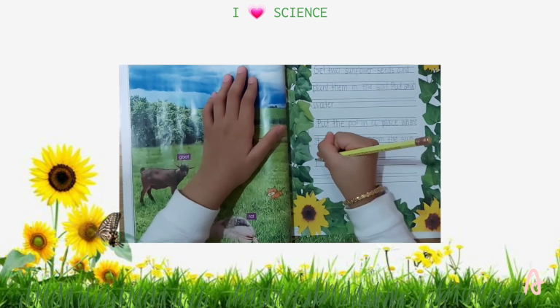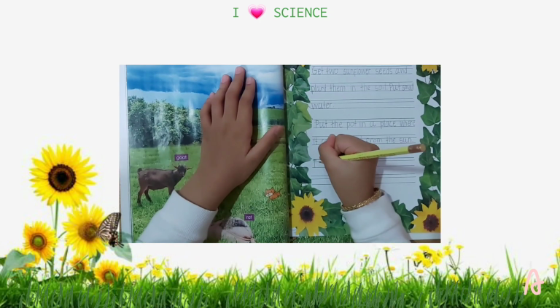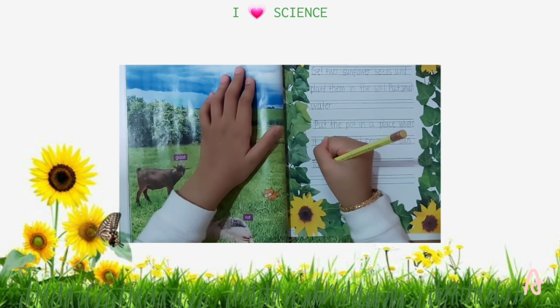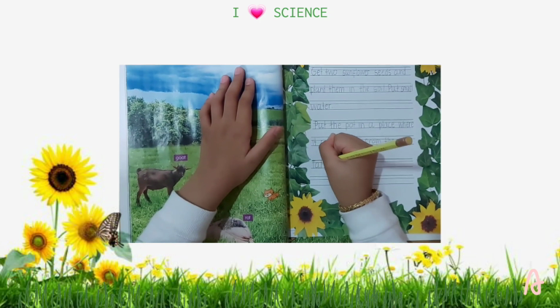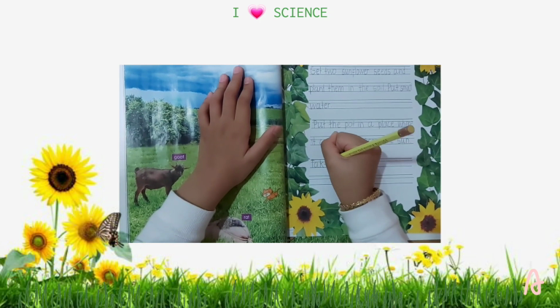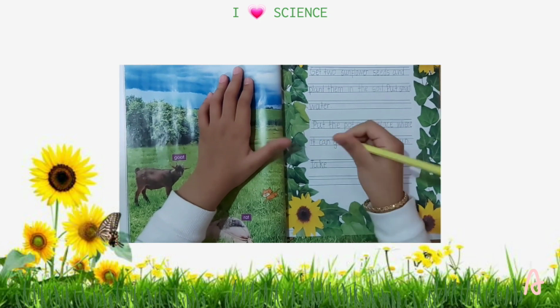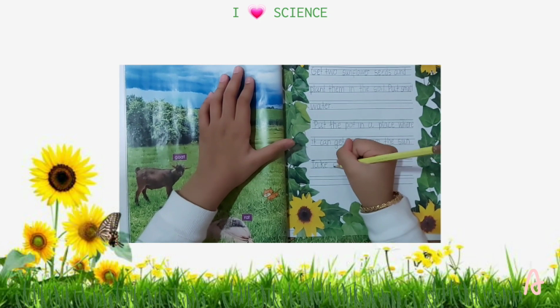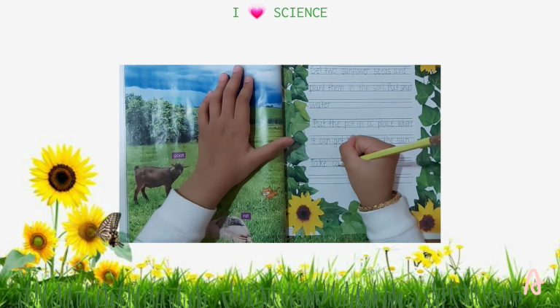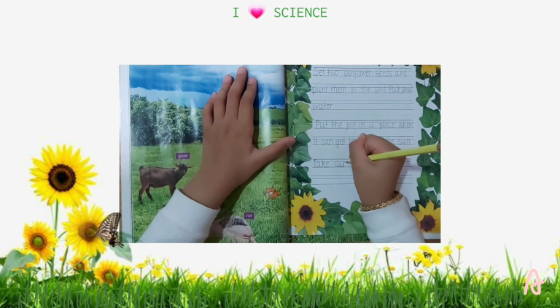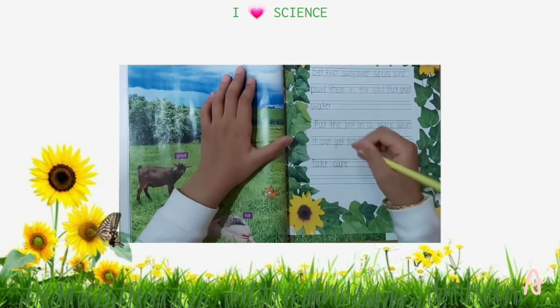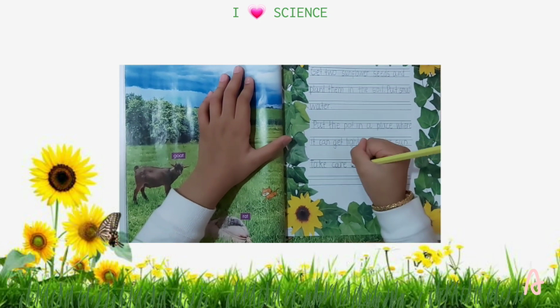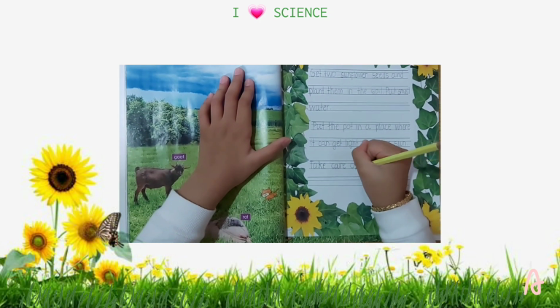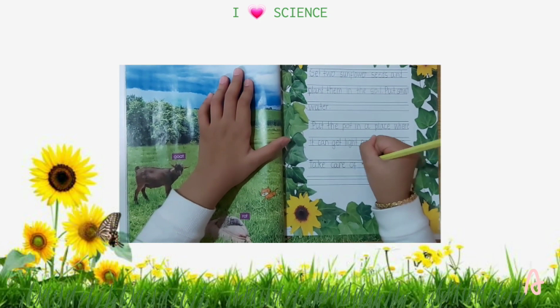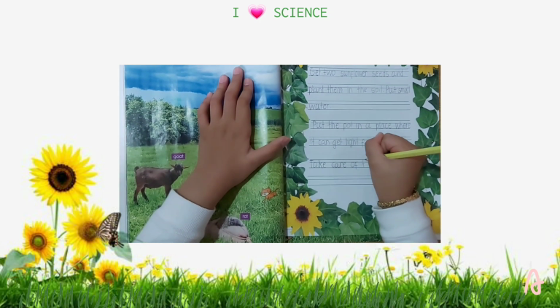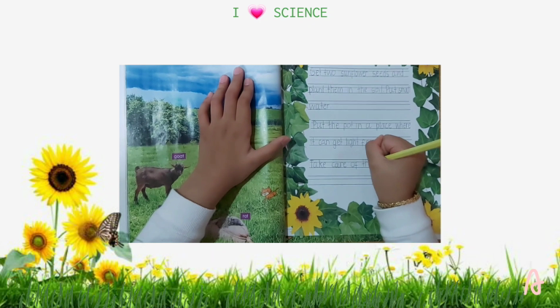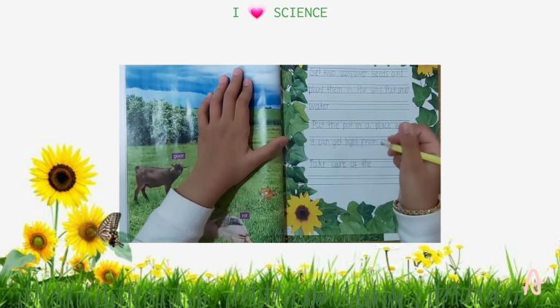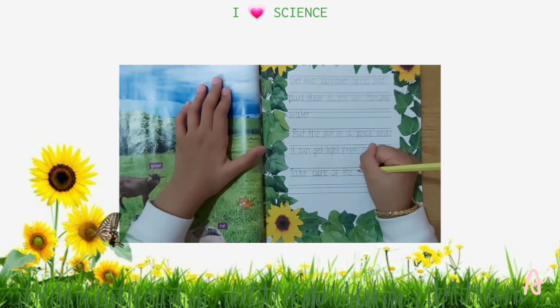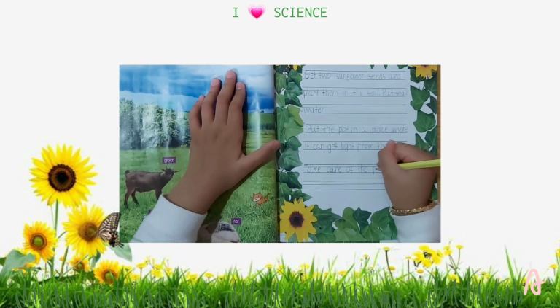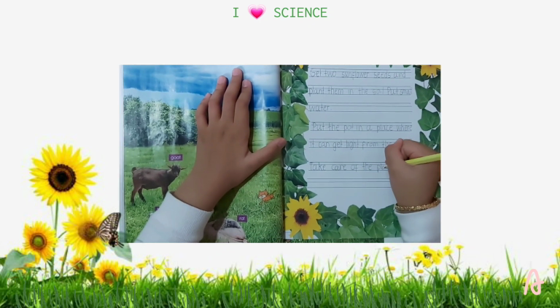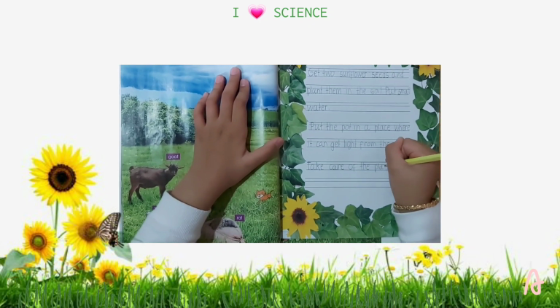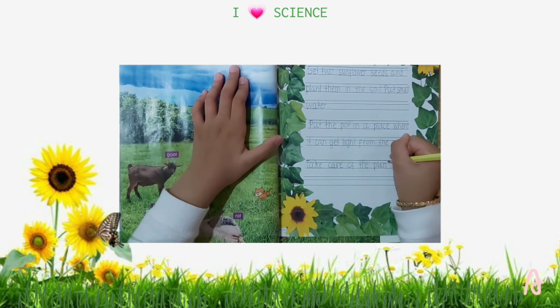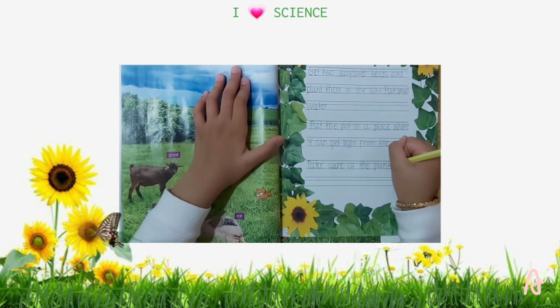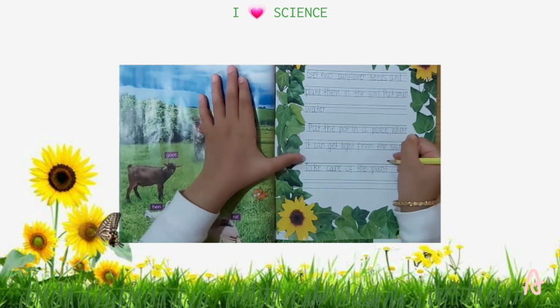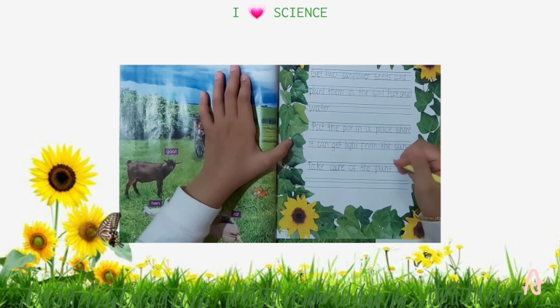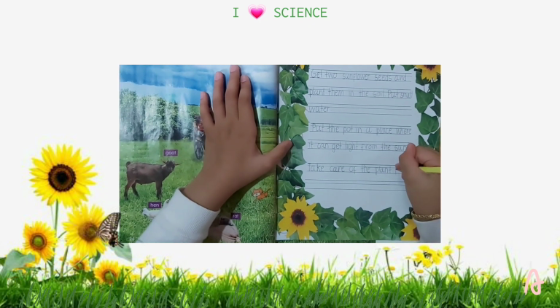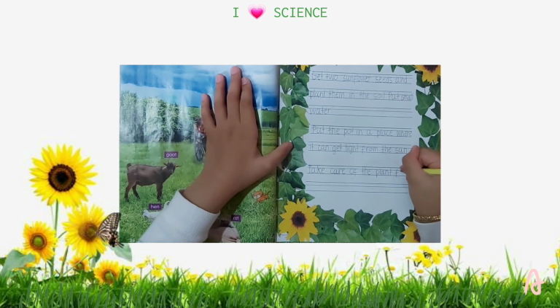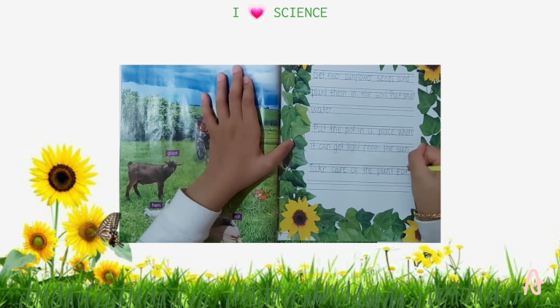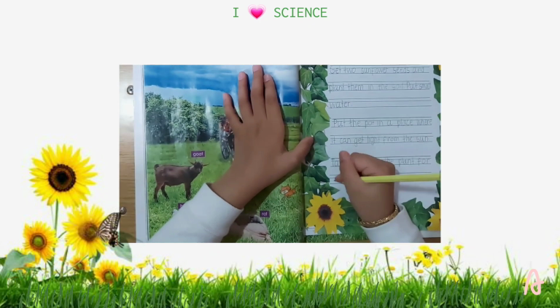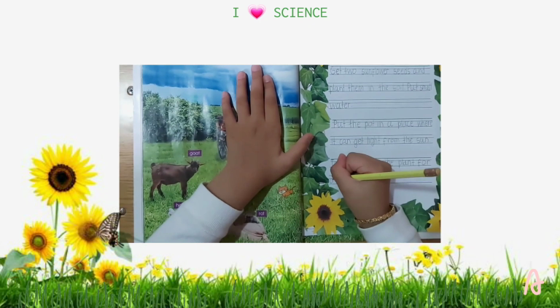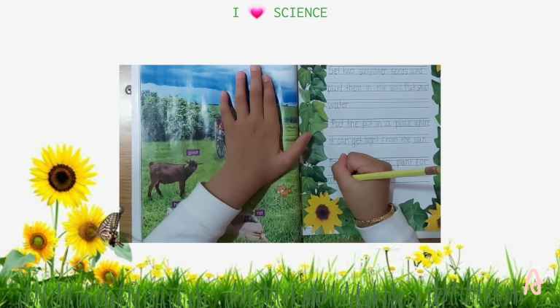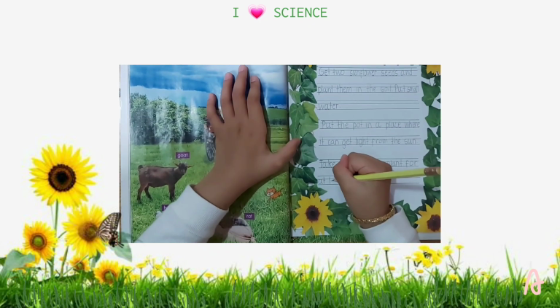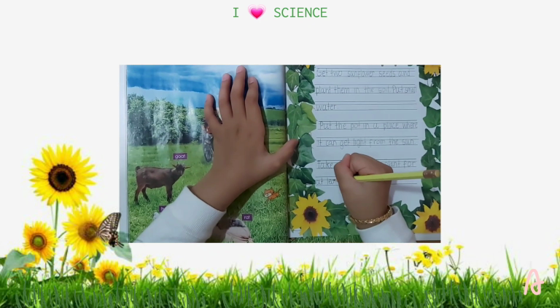Number 6: Take care of the plant for at least one week.